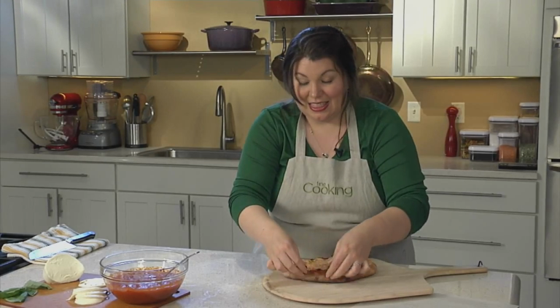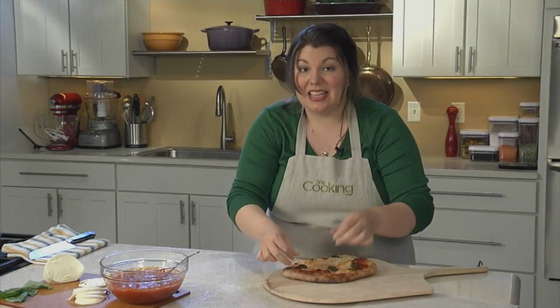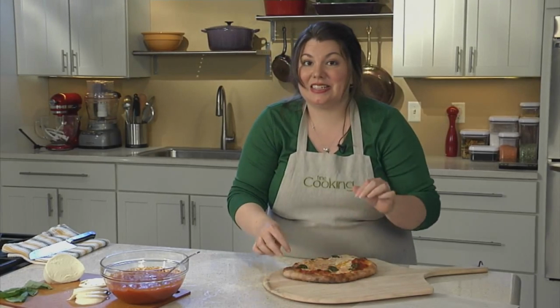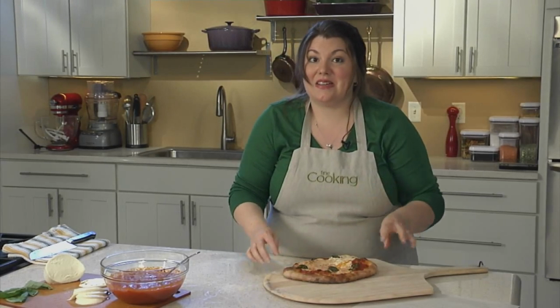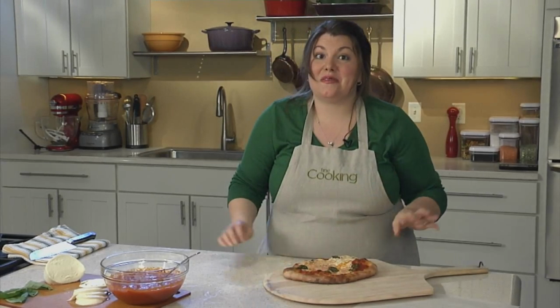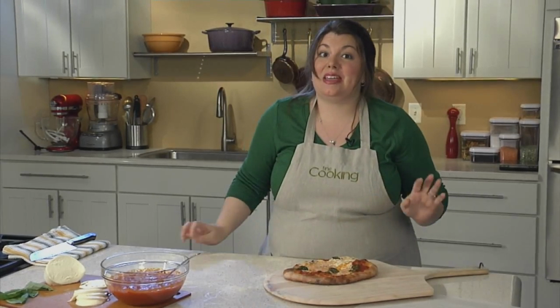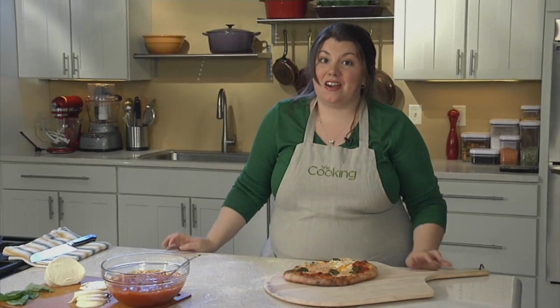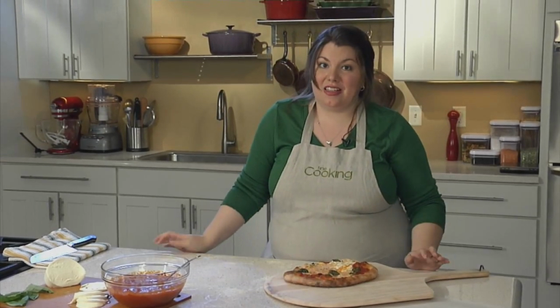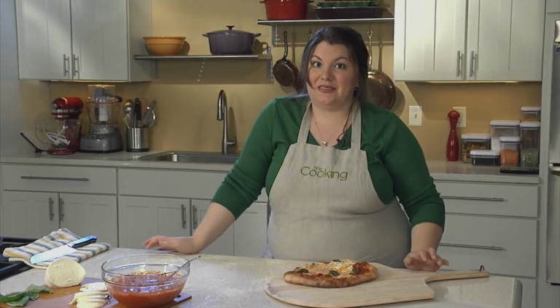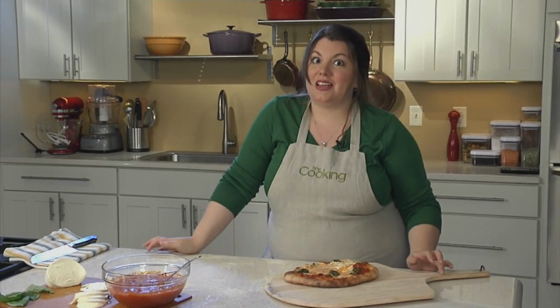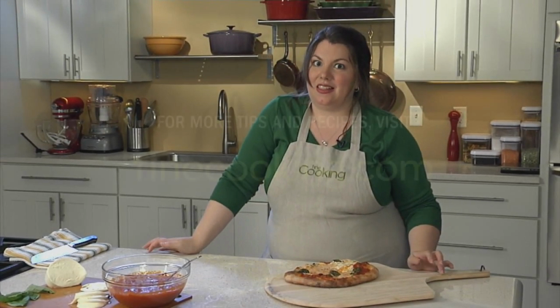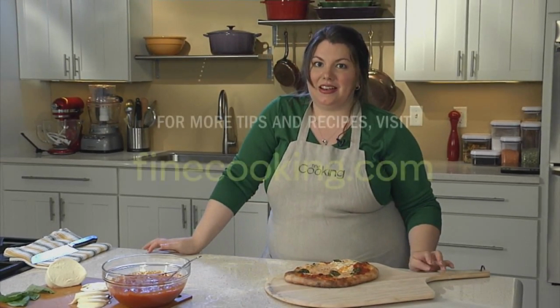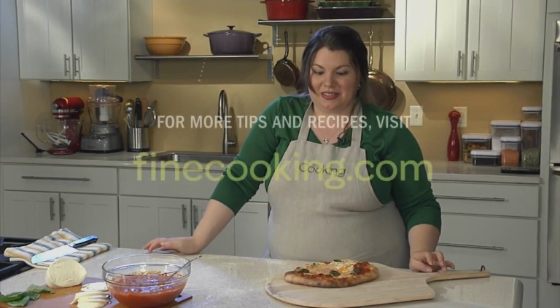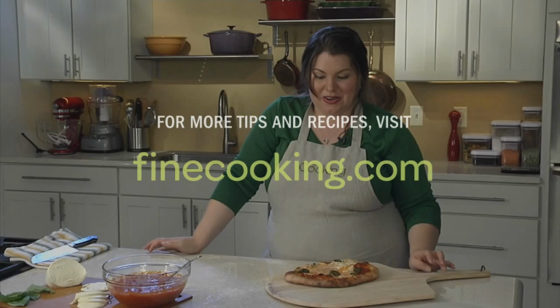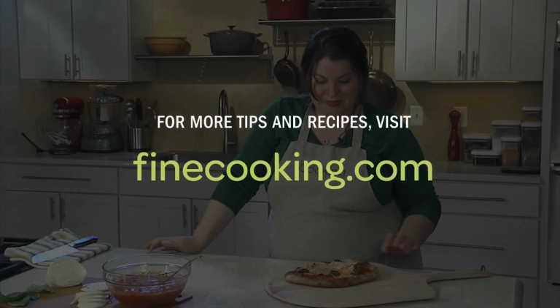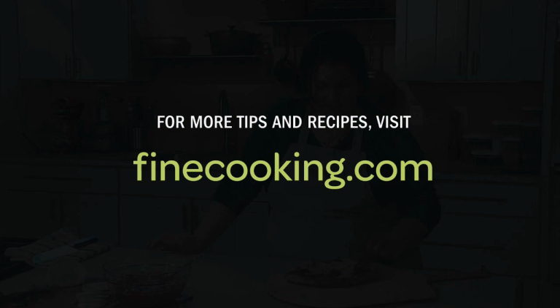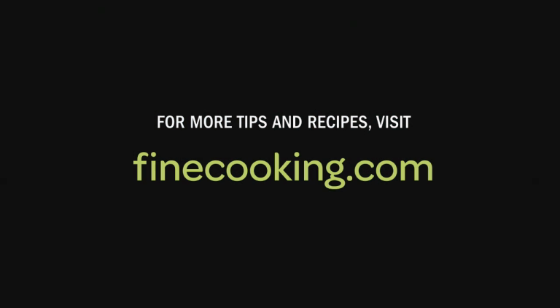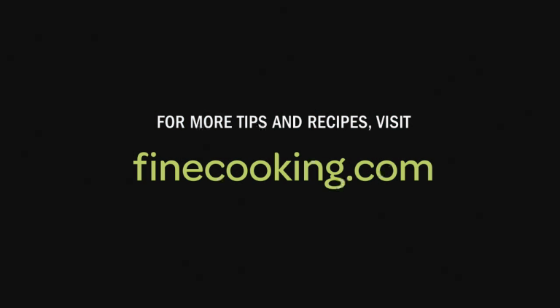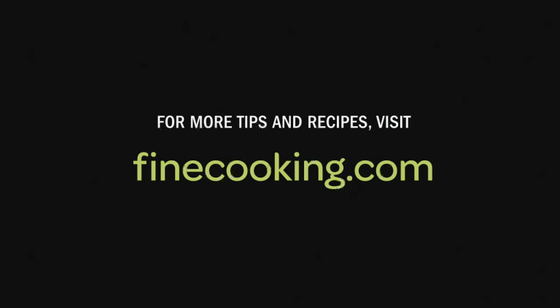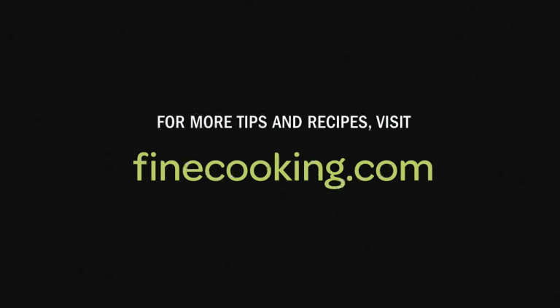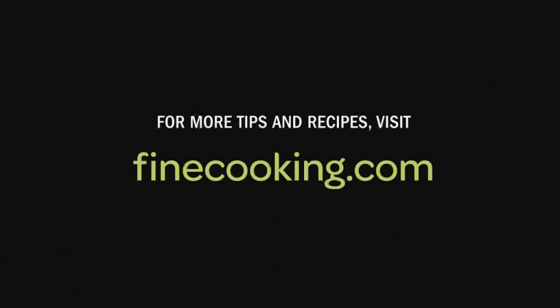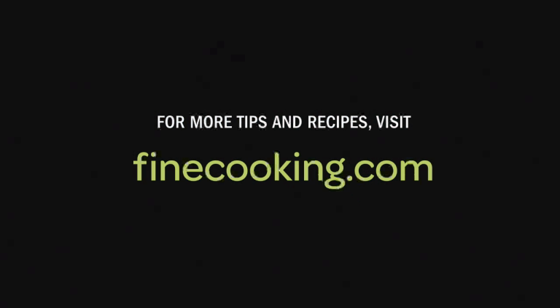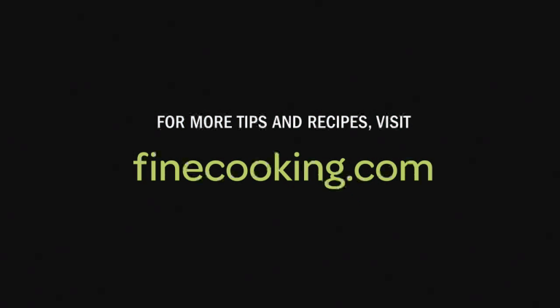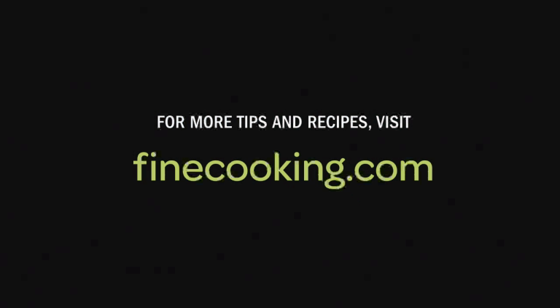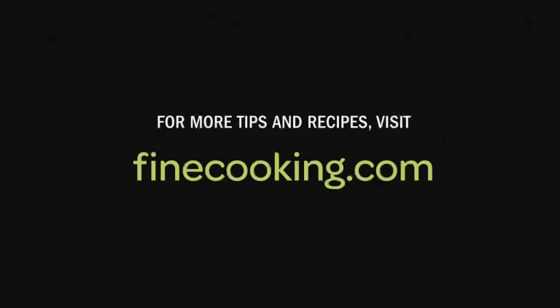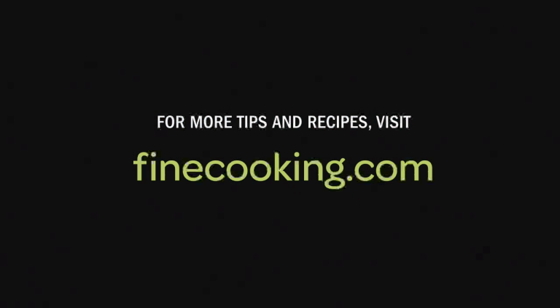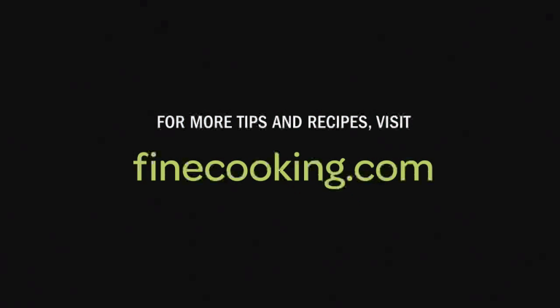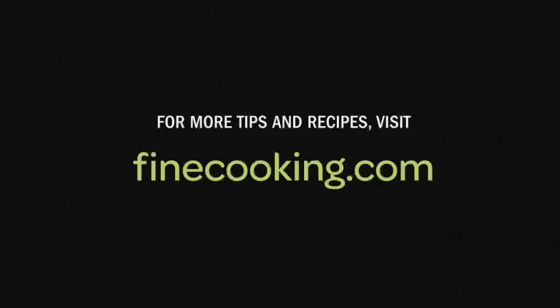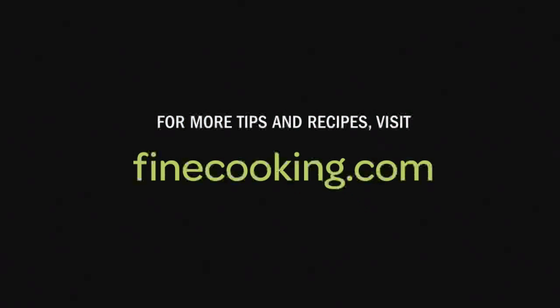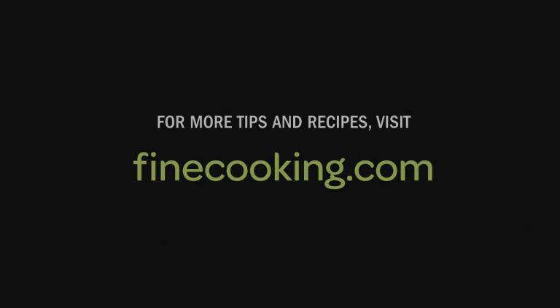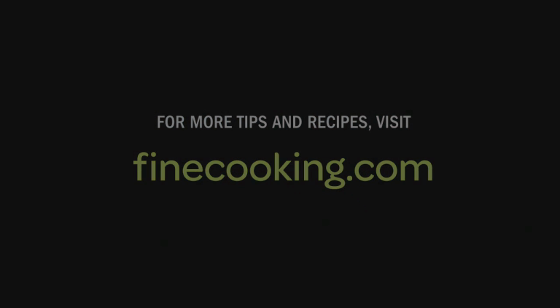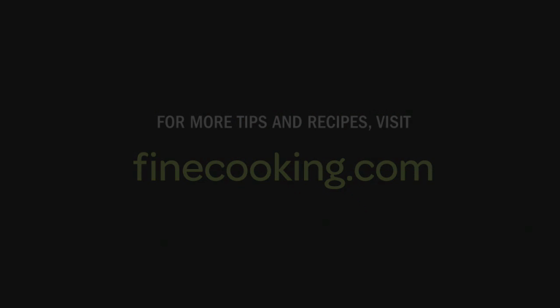Thanks, Don, for making our lives a lot easier. For more tips and recipes, visit FineCooking.com.